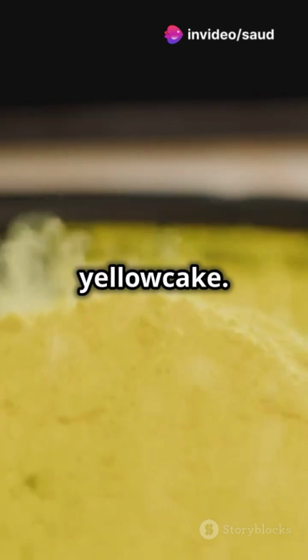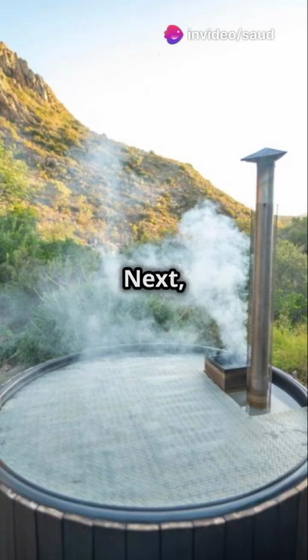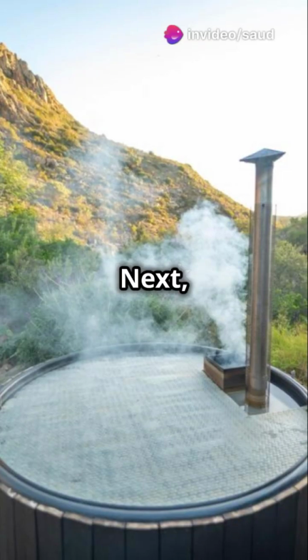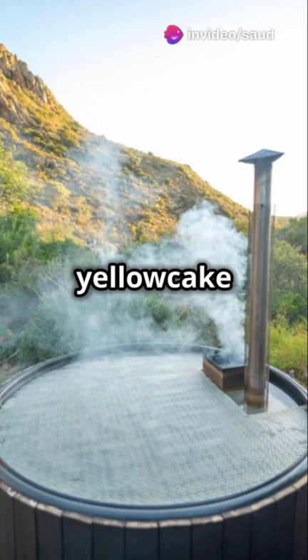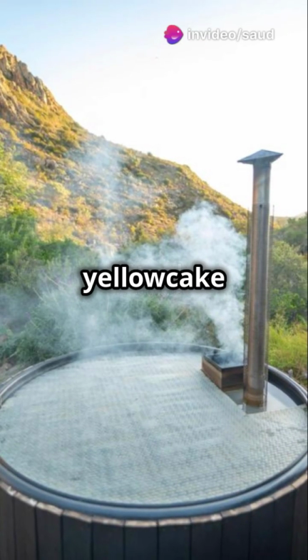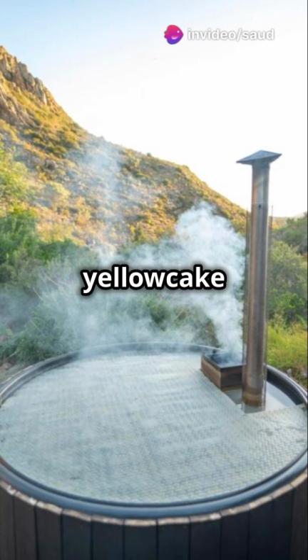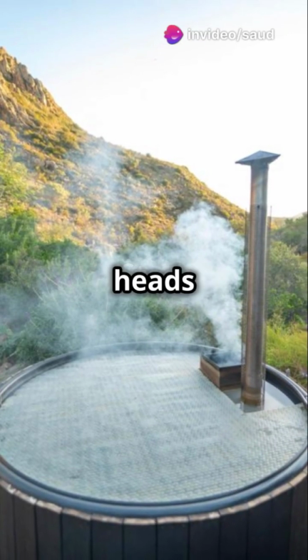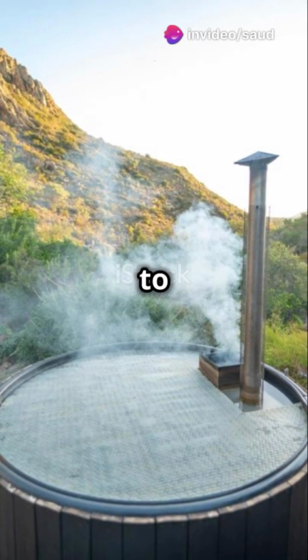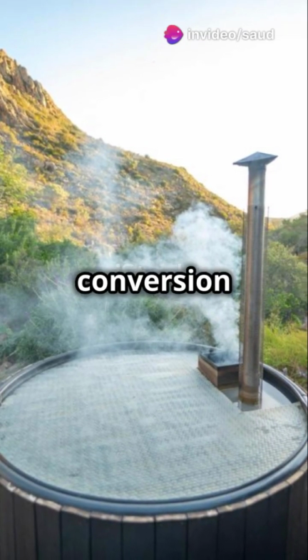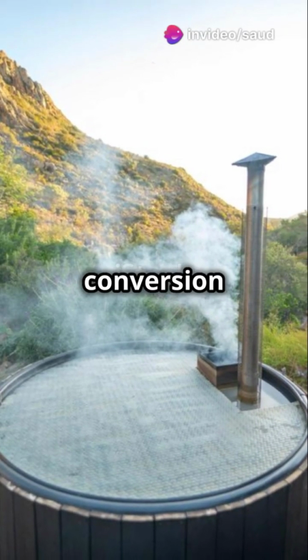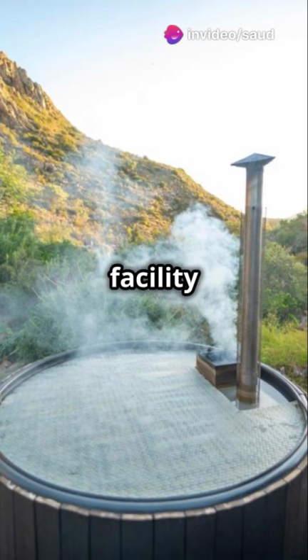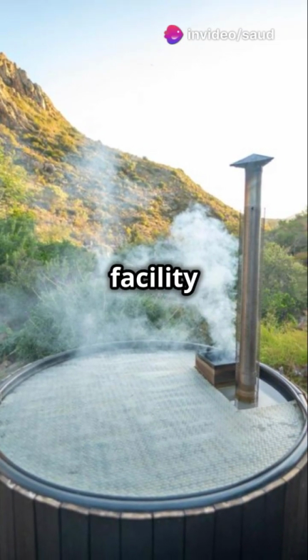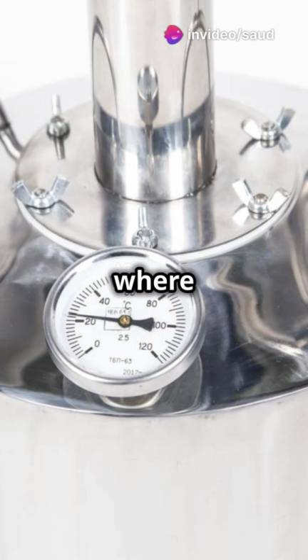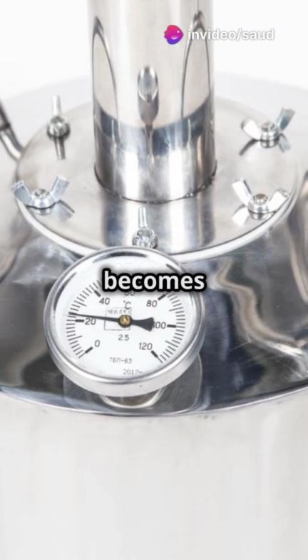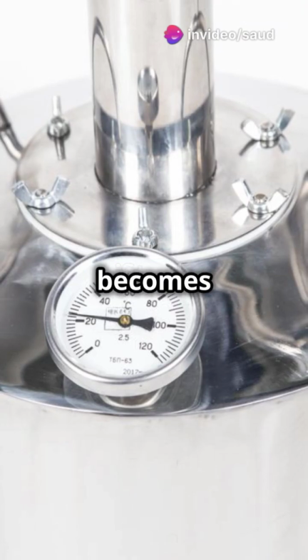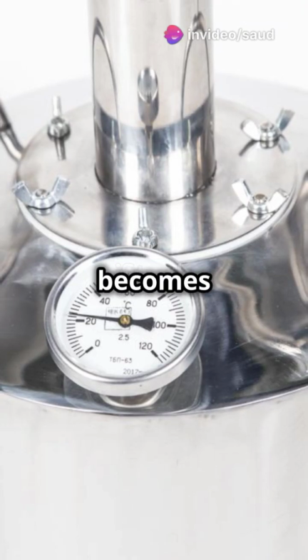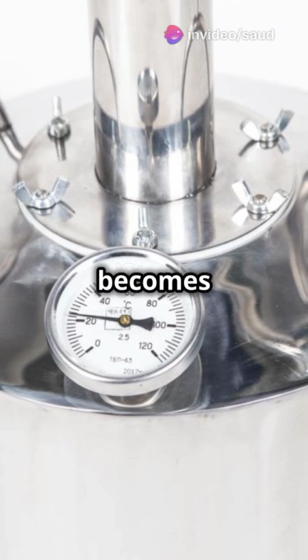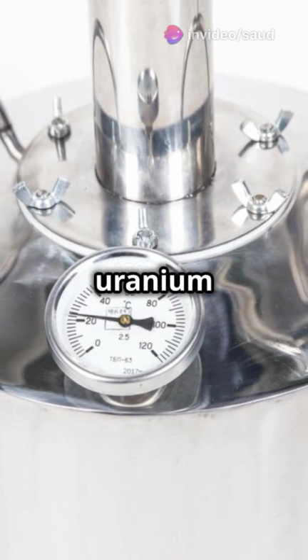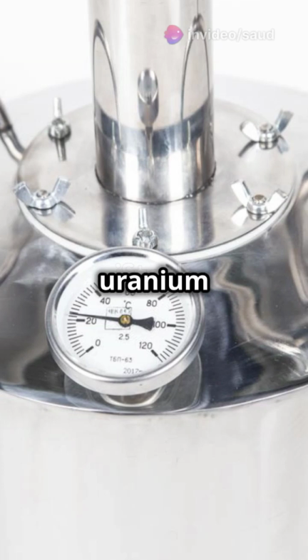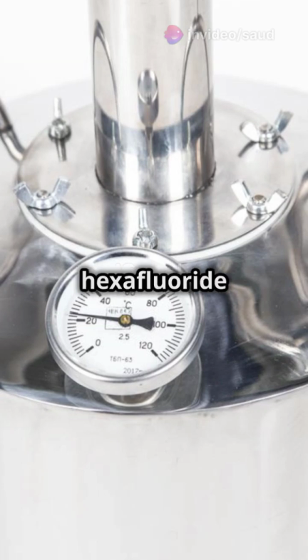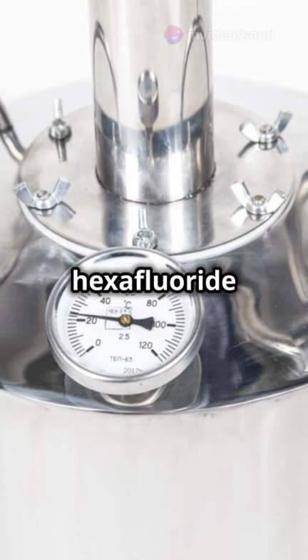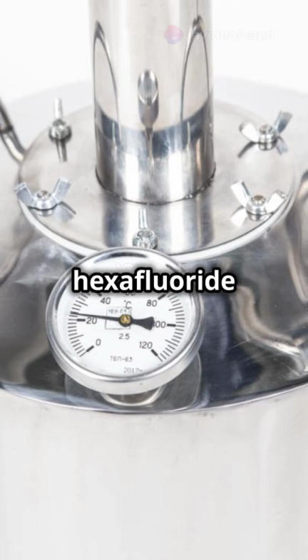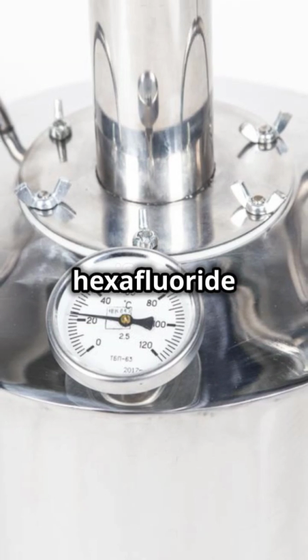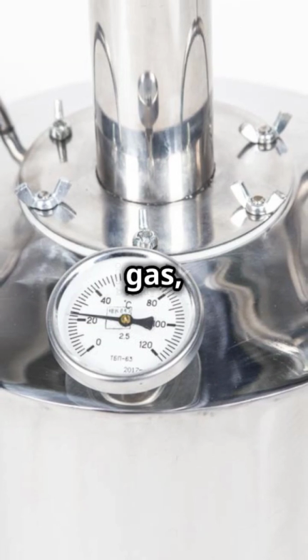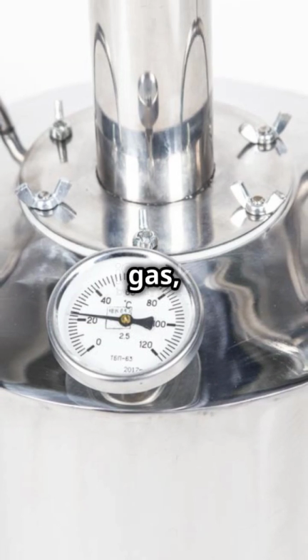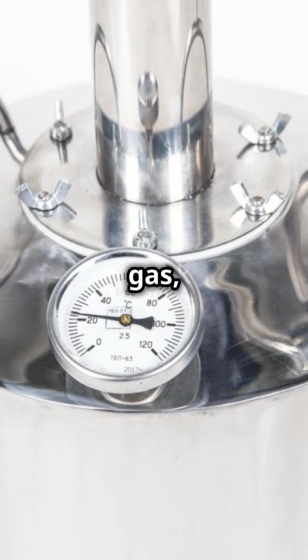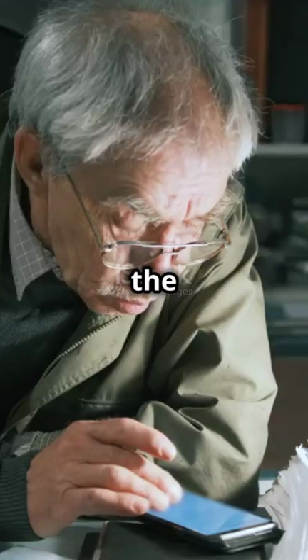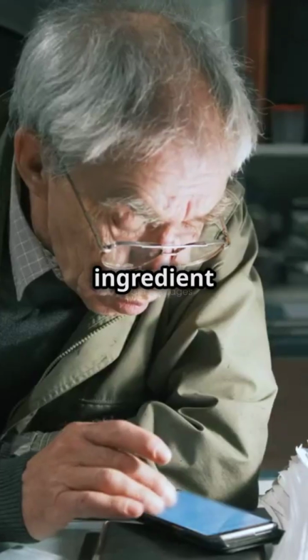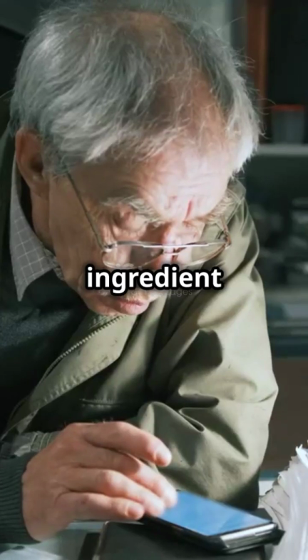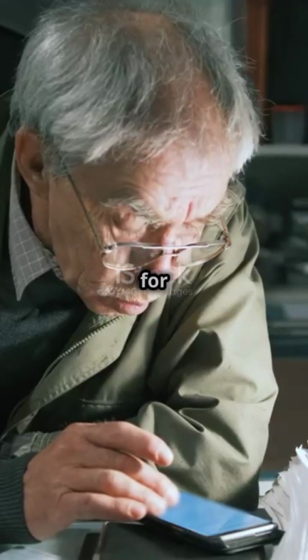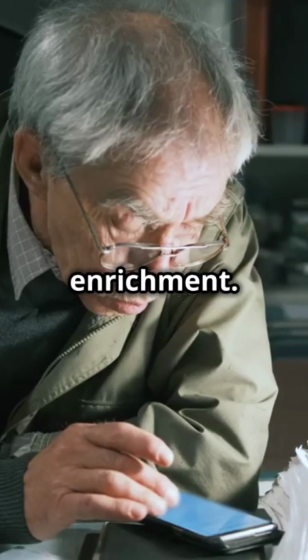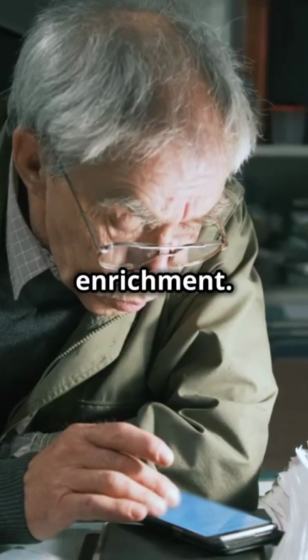Next, yellow cake heads to a conversion facility where it becomes uranium hexafluoride gas, the key ingredient for enrichment.